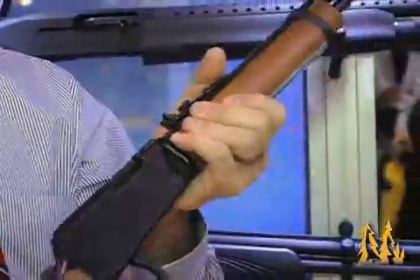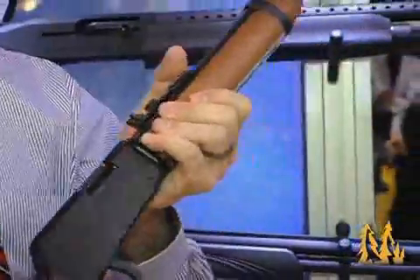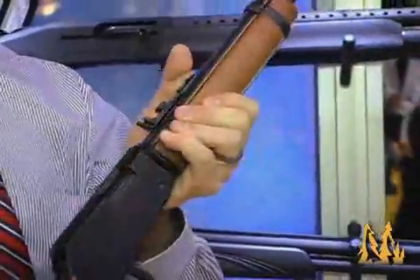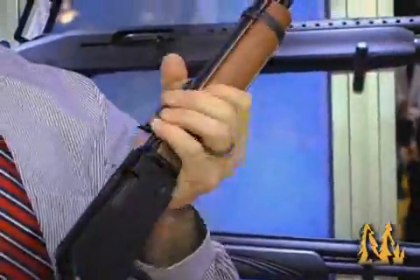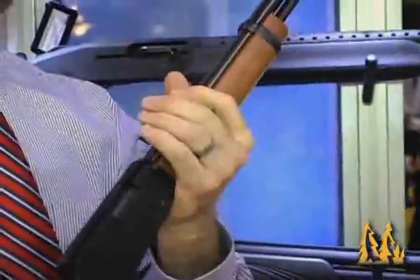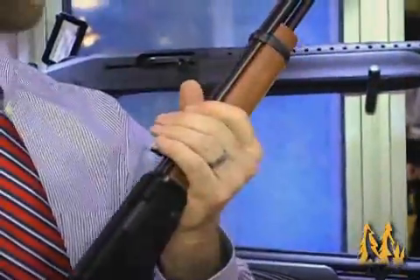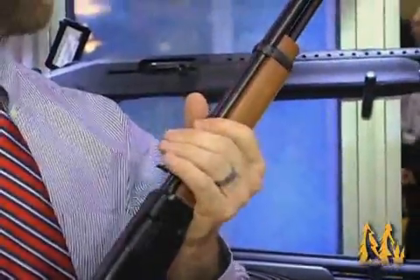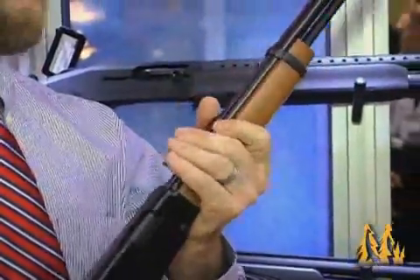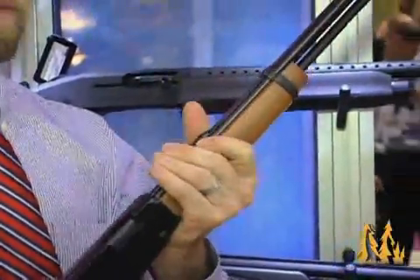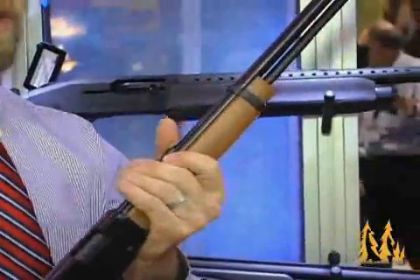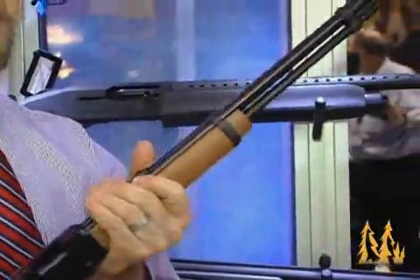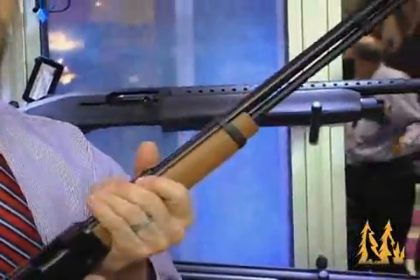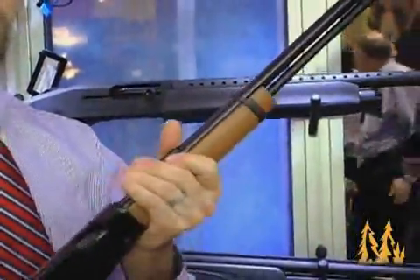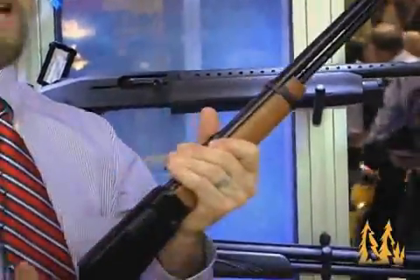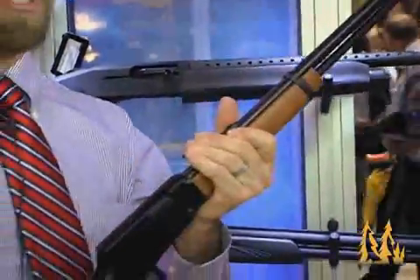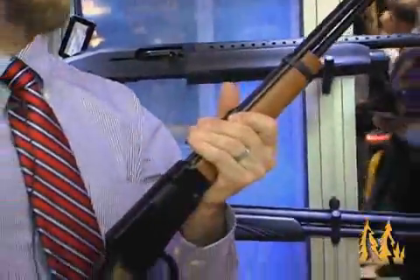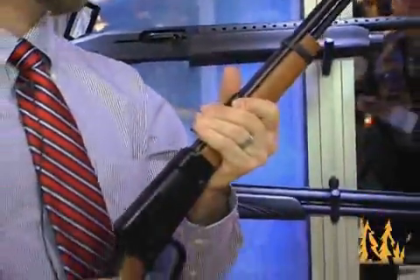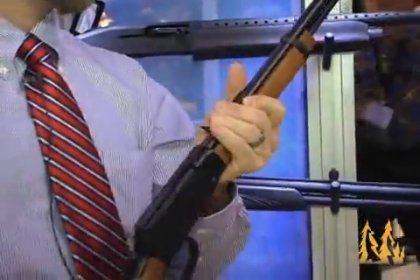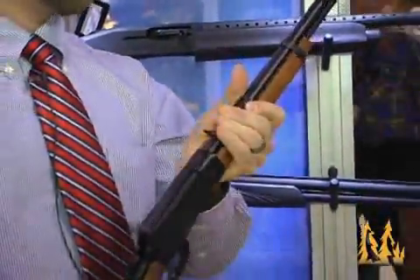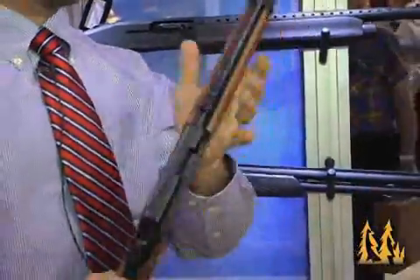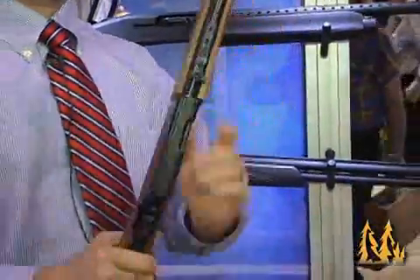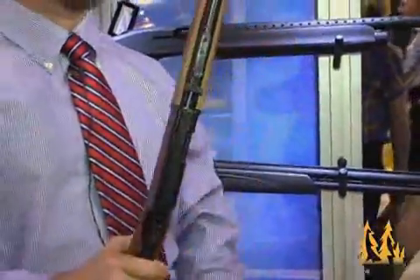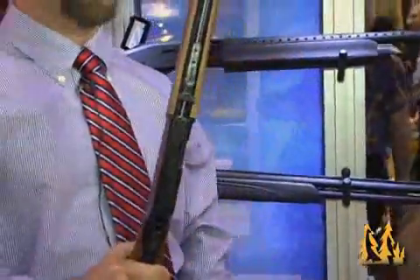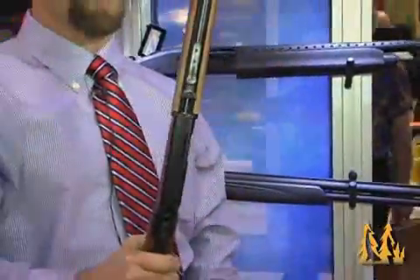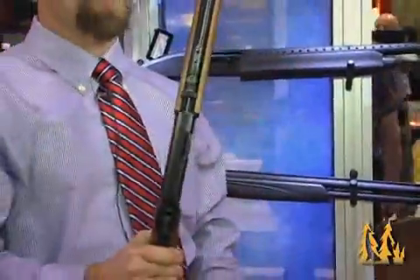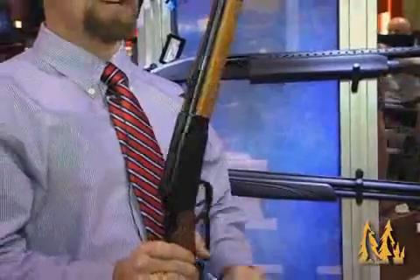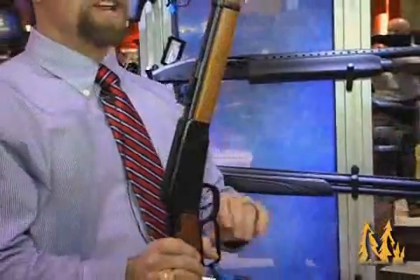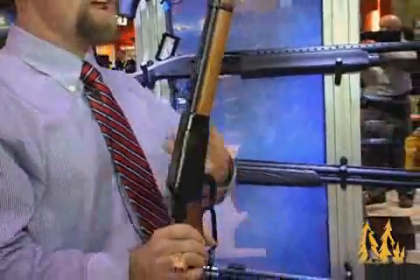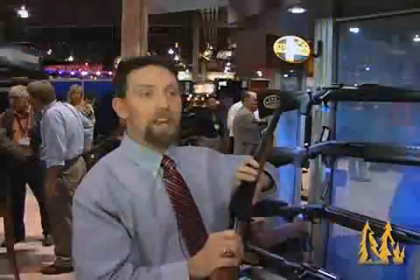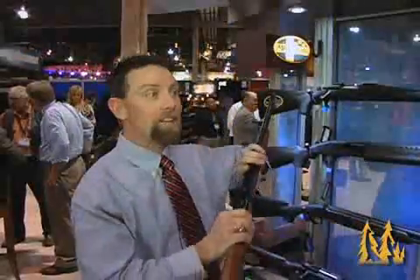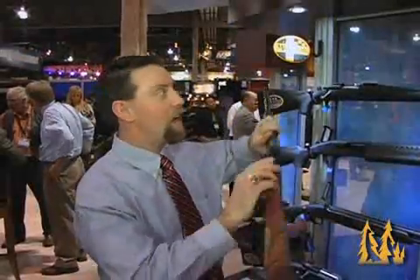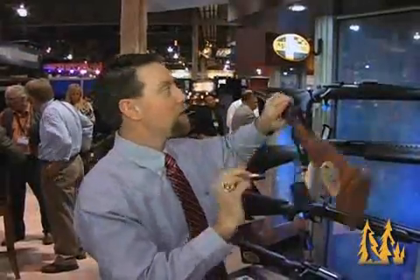Lots of fun to shoot. Nice smooth action. Good fun gun to have at the house.